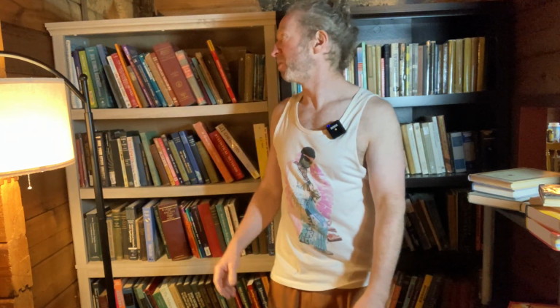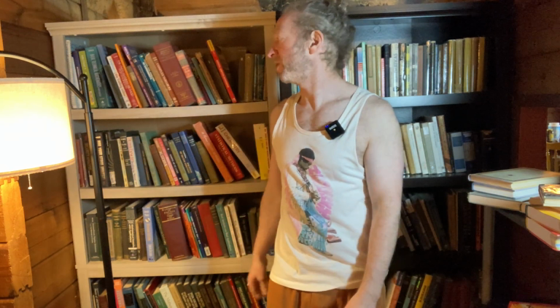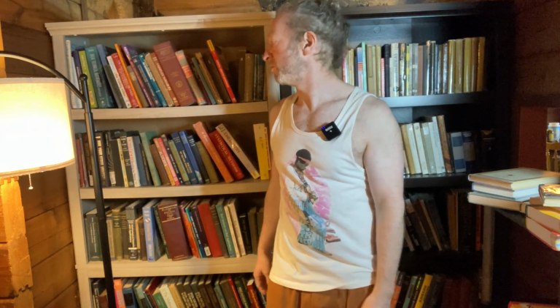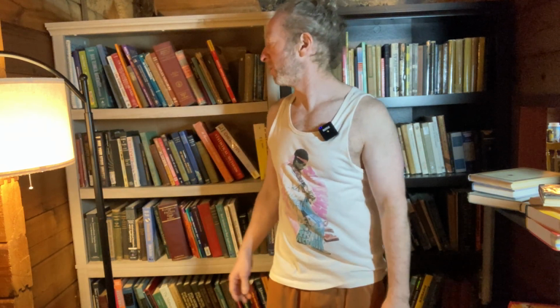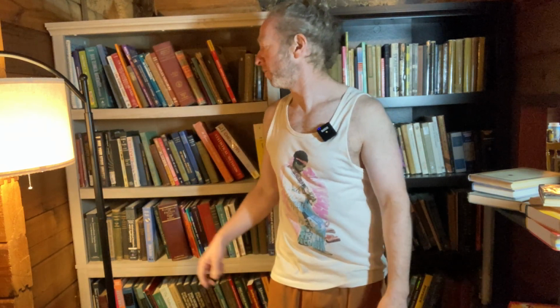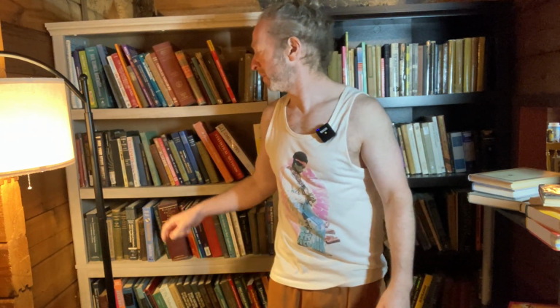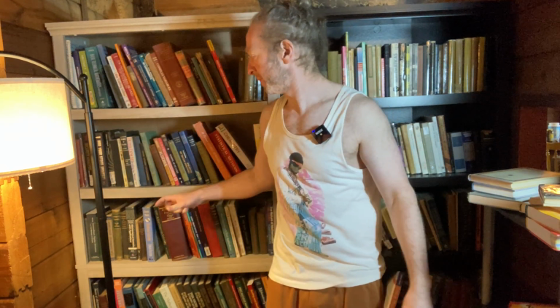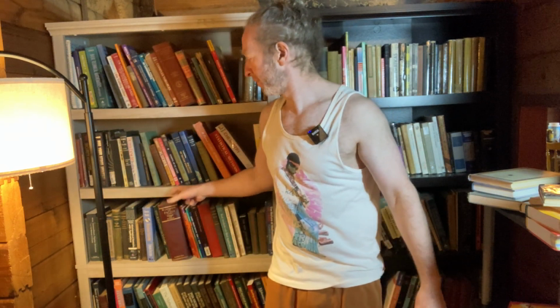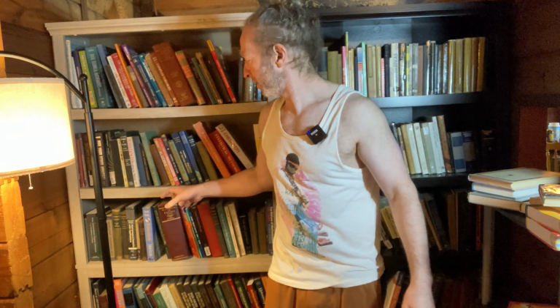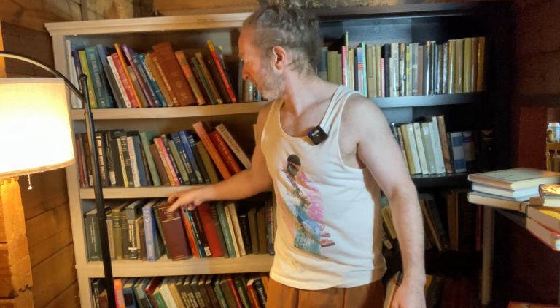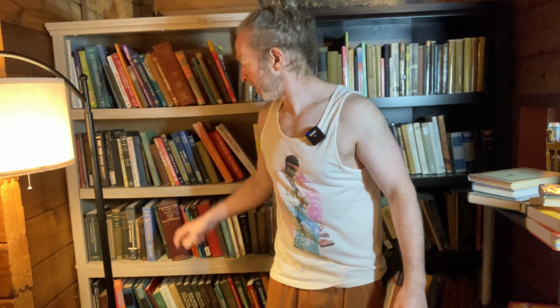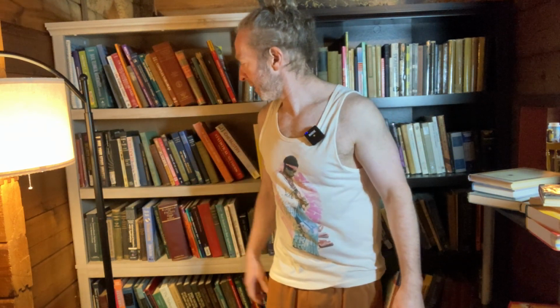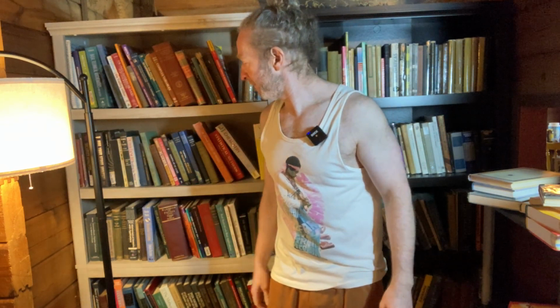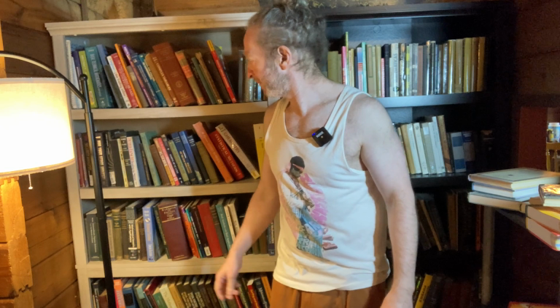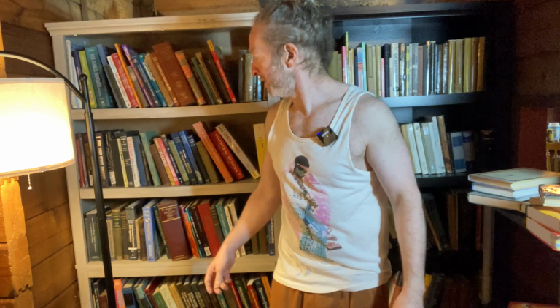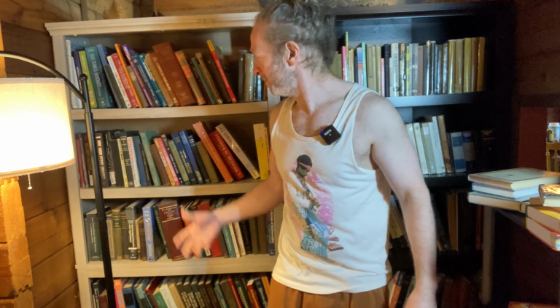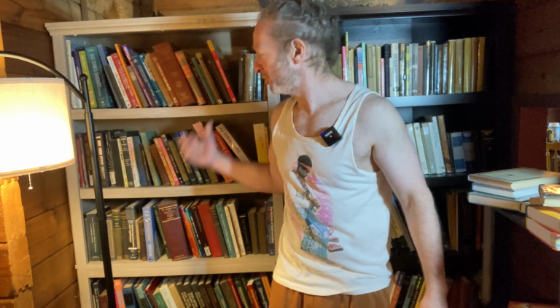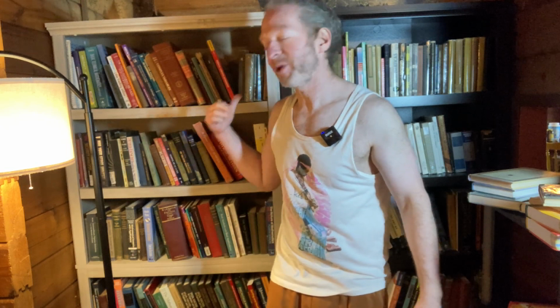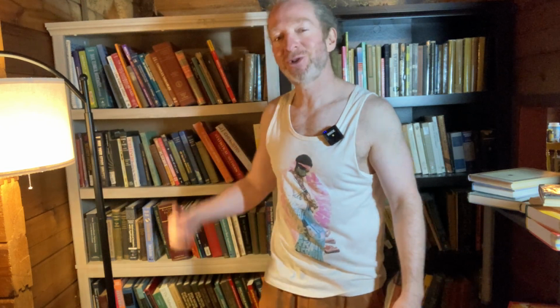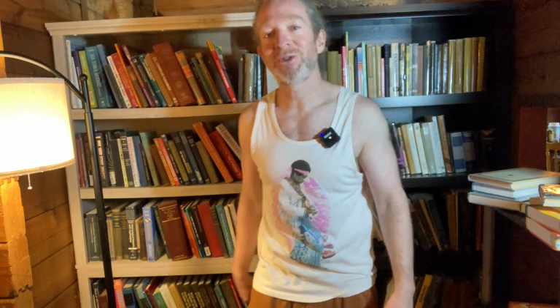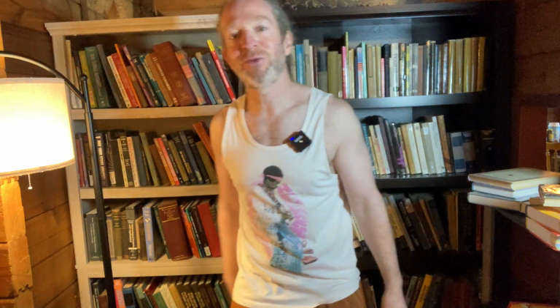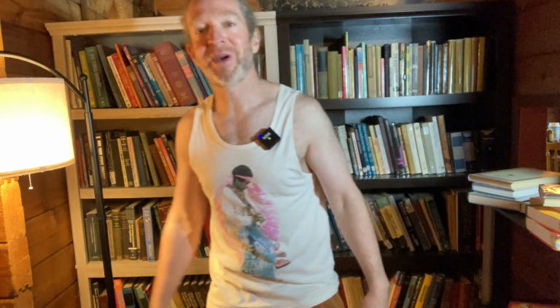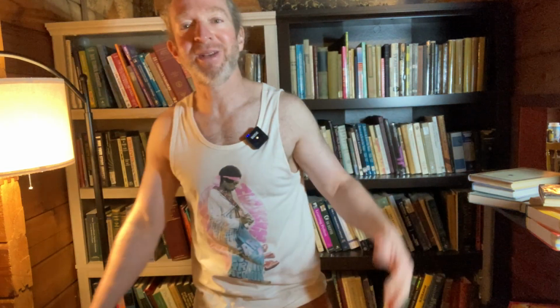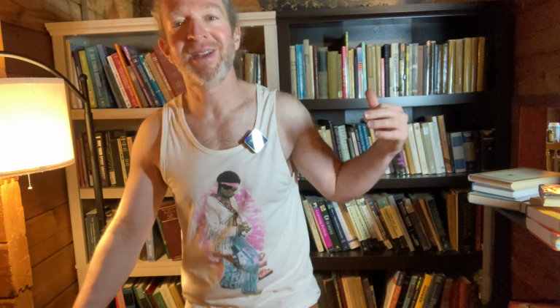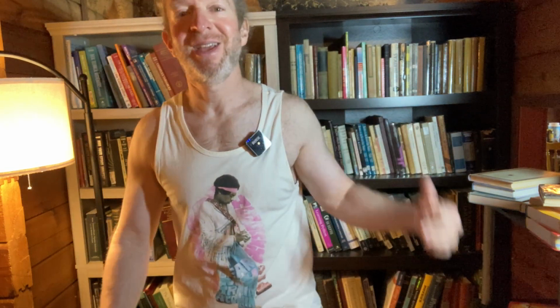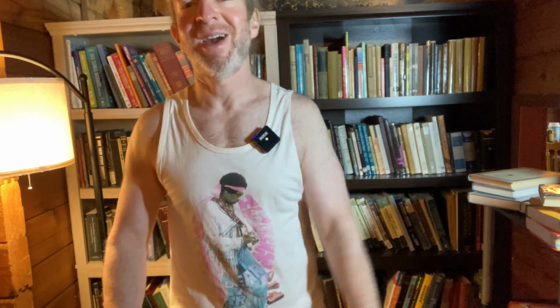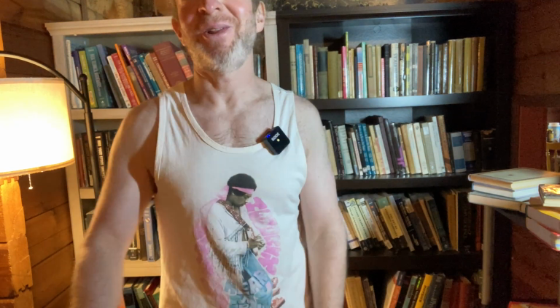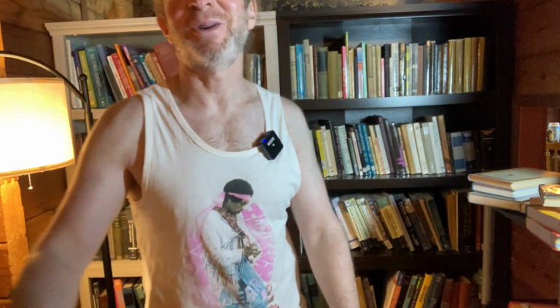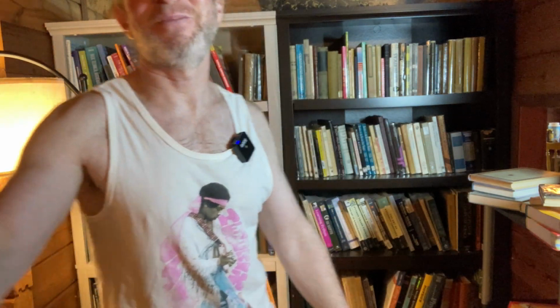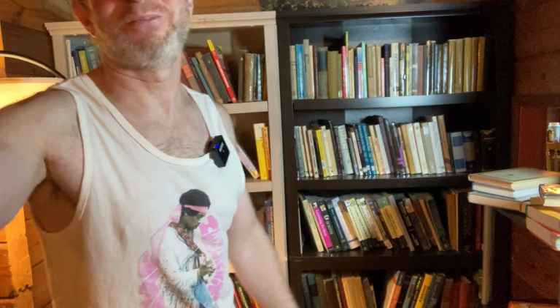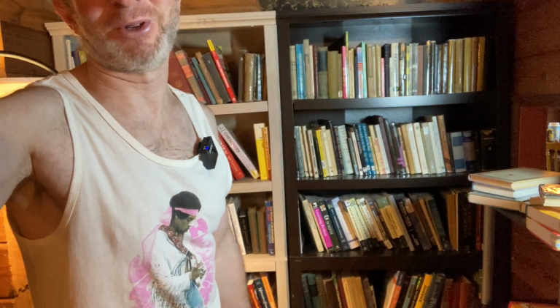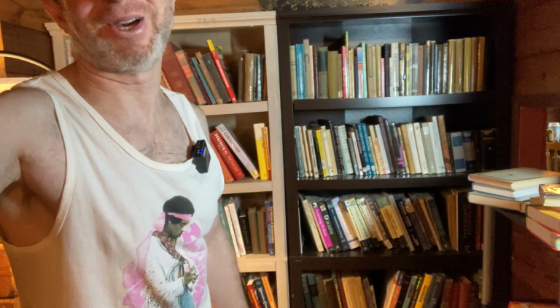Bookshelves do get old, but I just wanted to show you two of mine. I like them. Good luck.